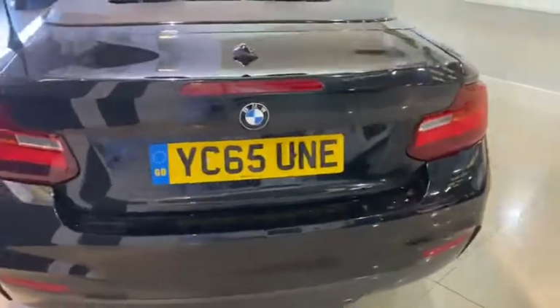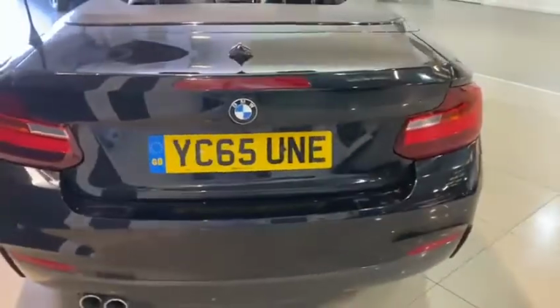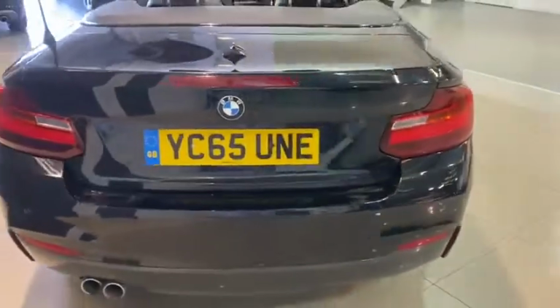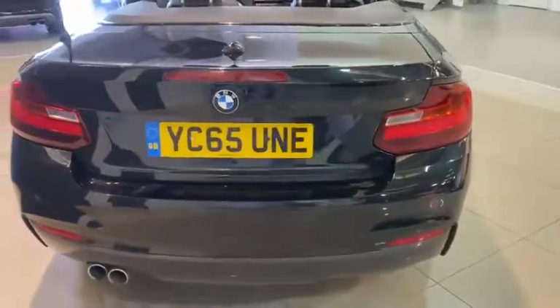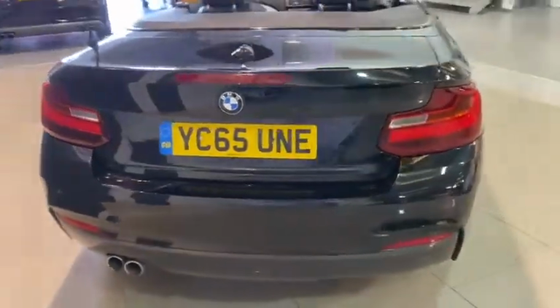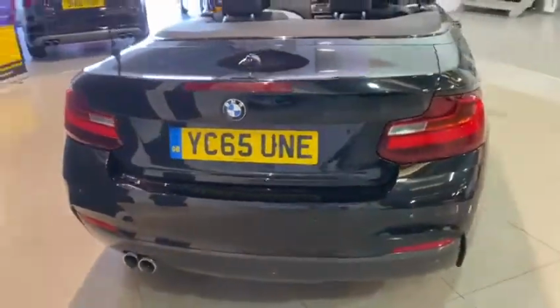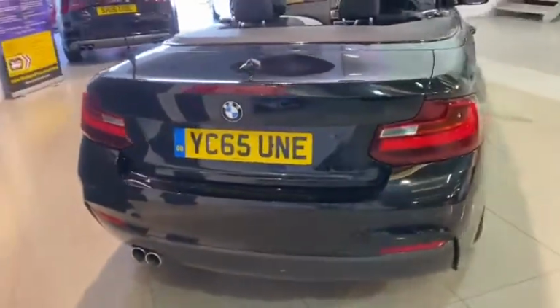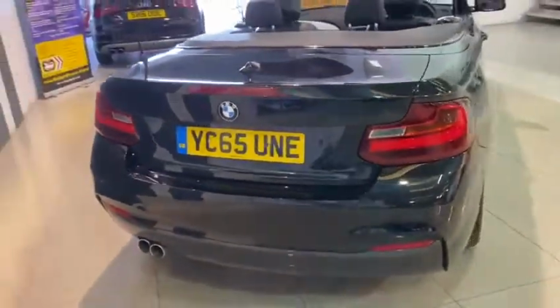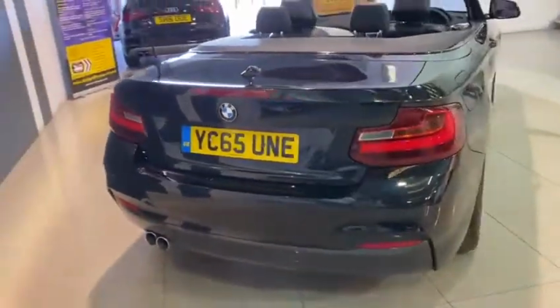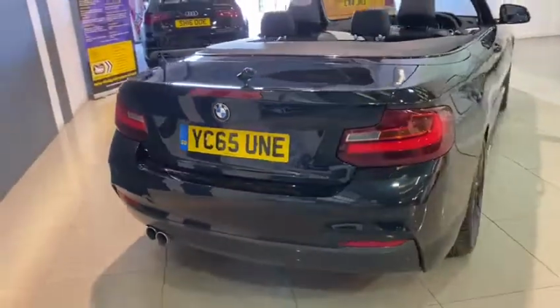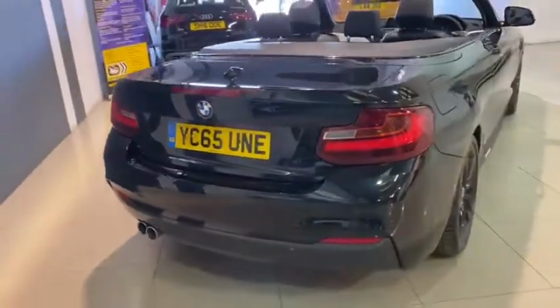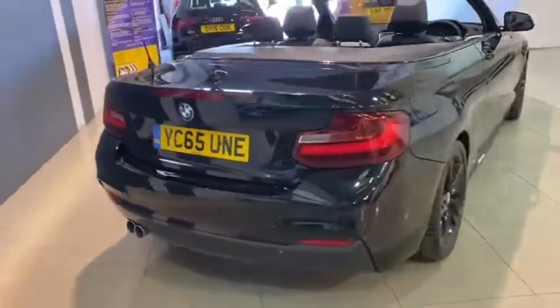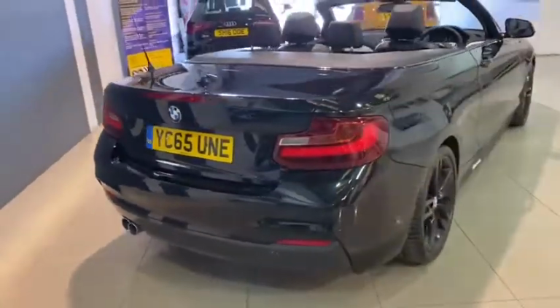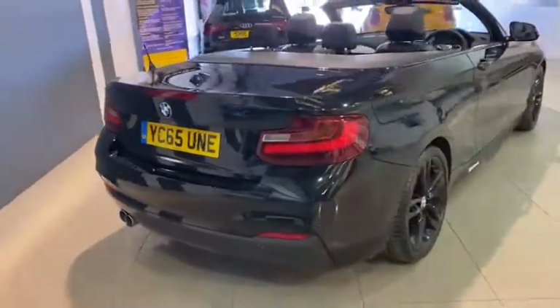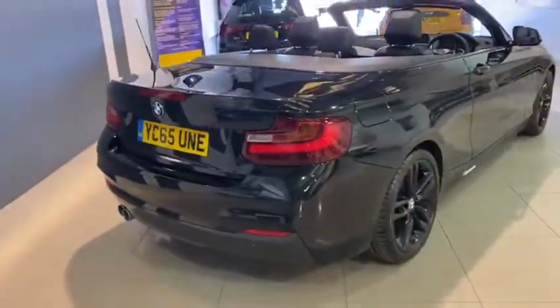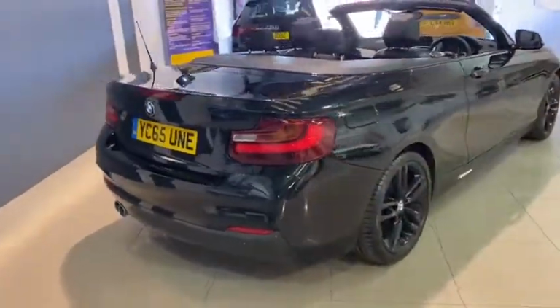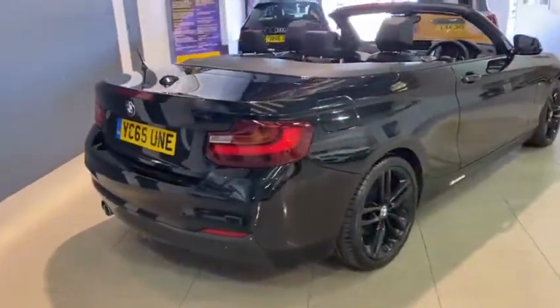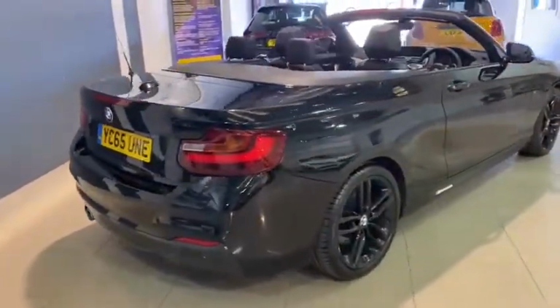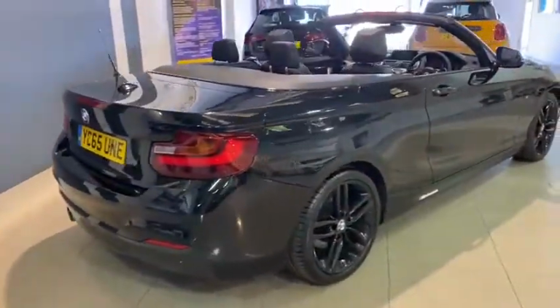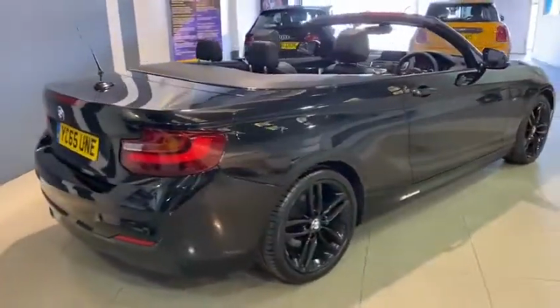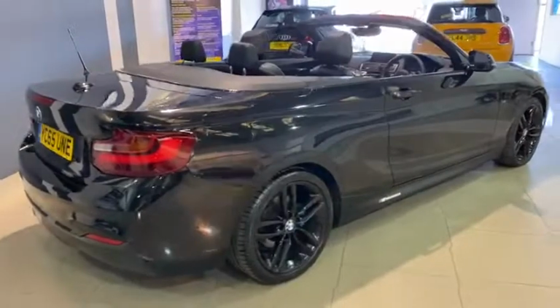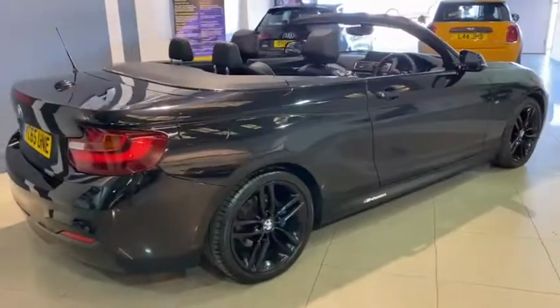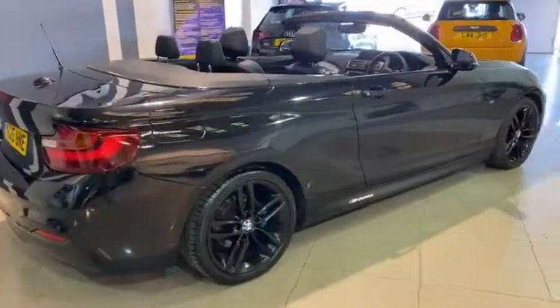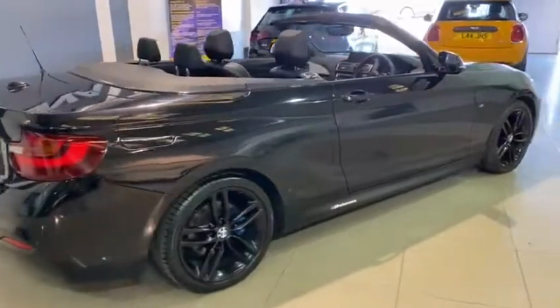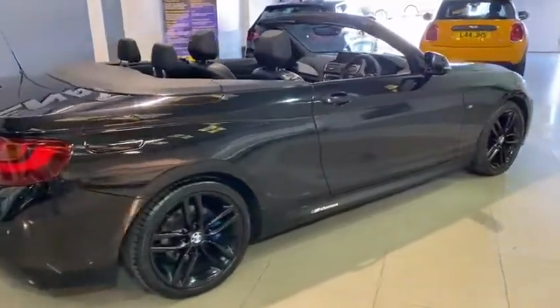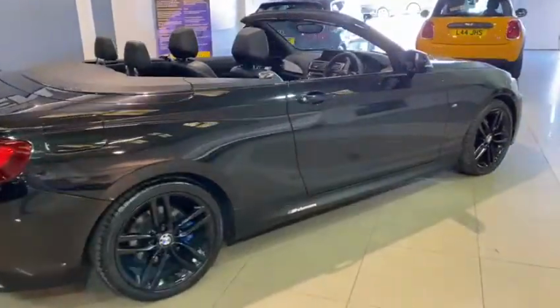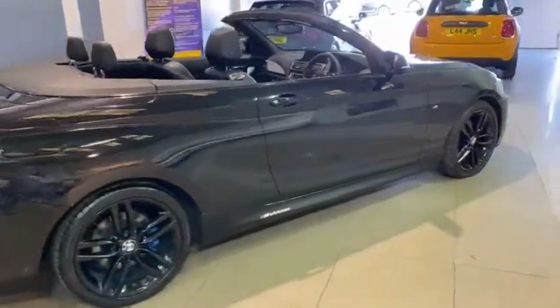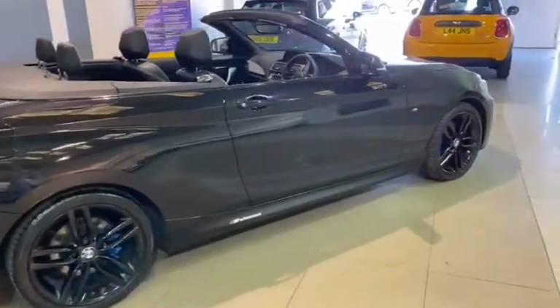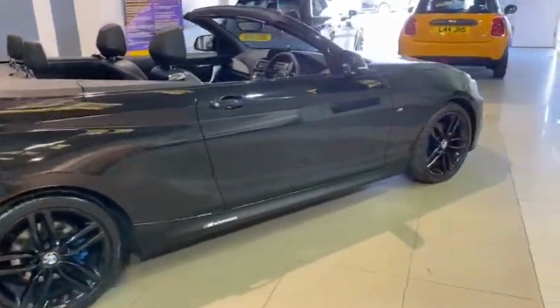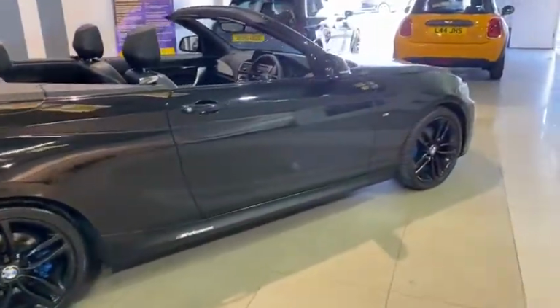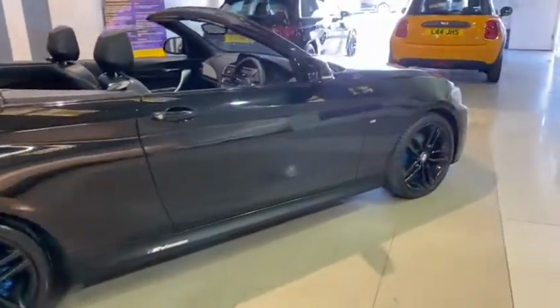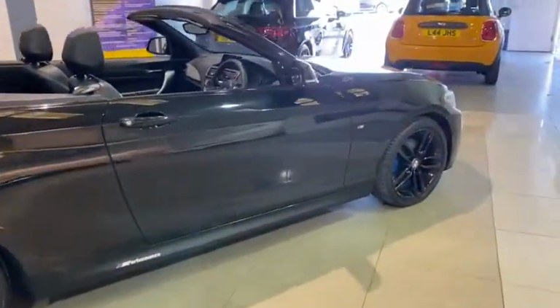There are the rear sensors, and just notice how immaculate the body condition is on this one.